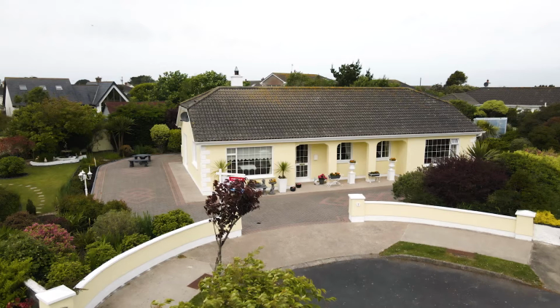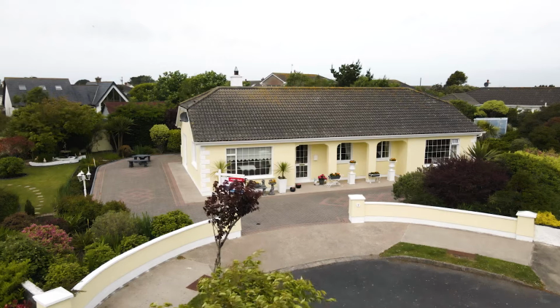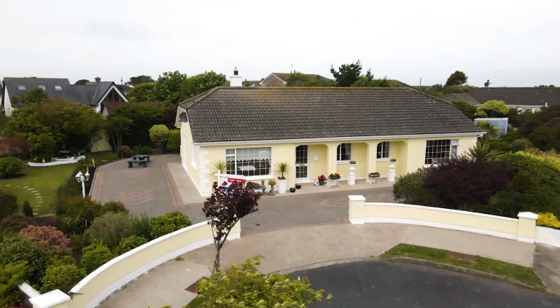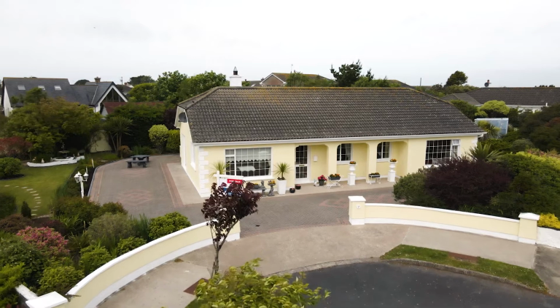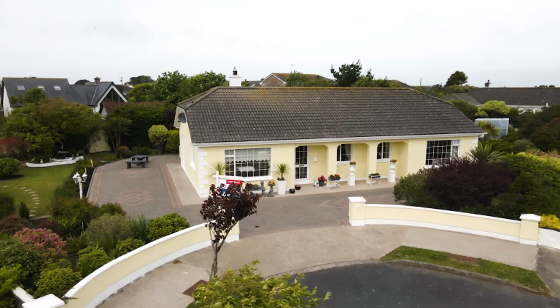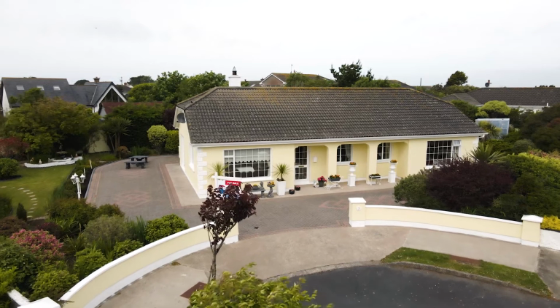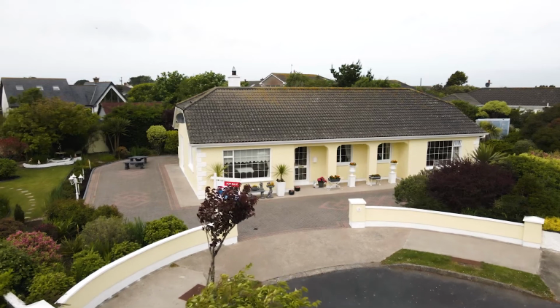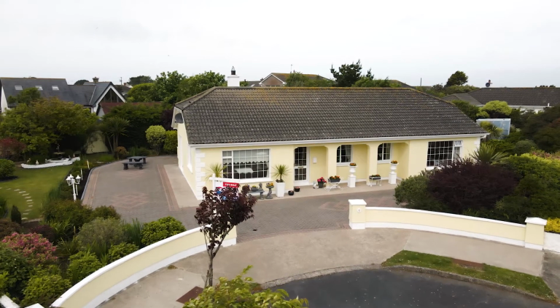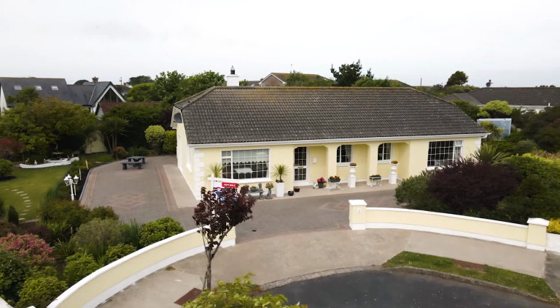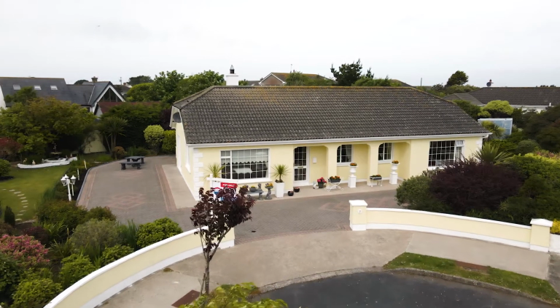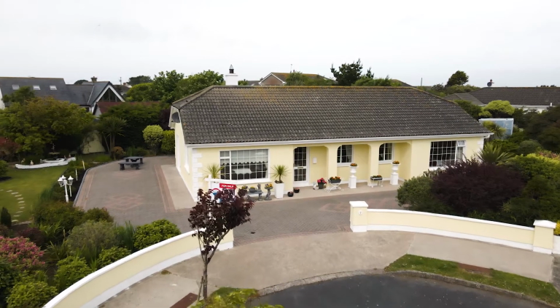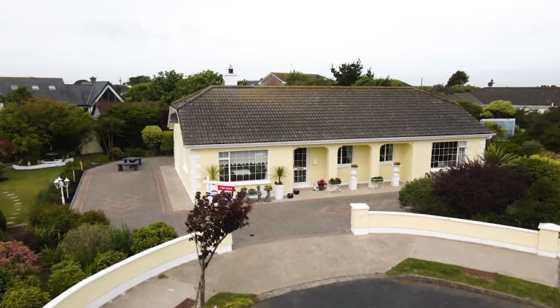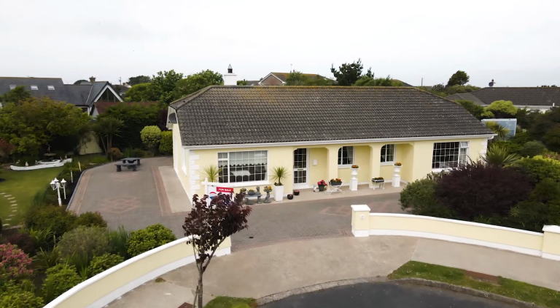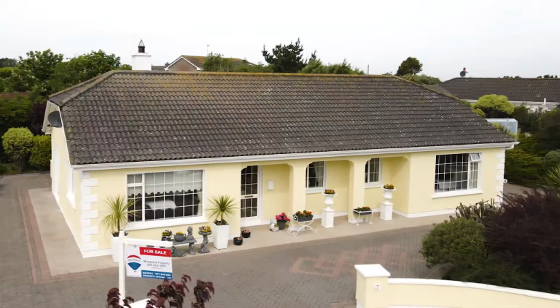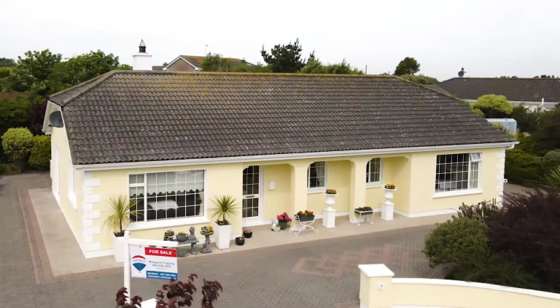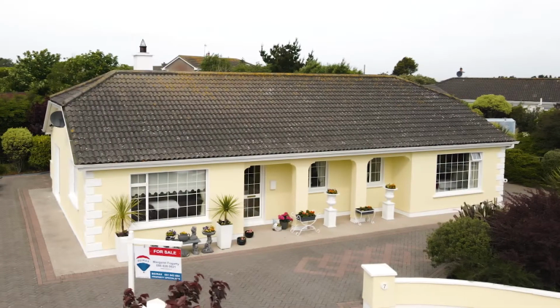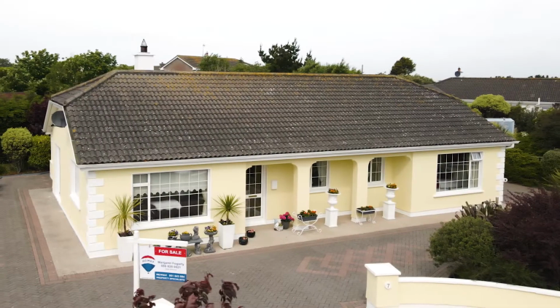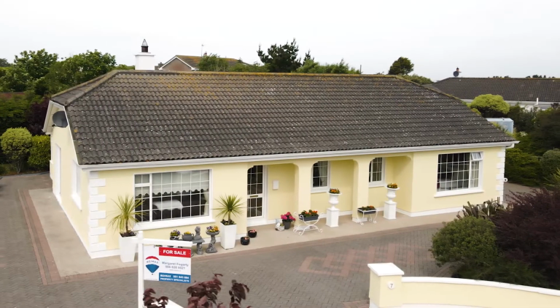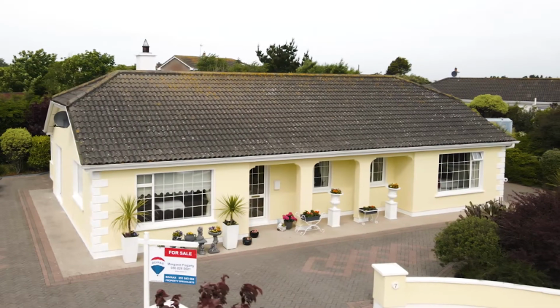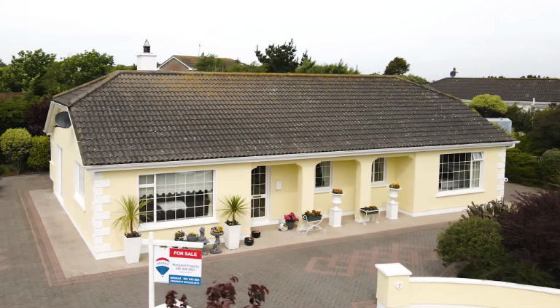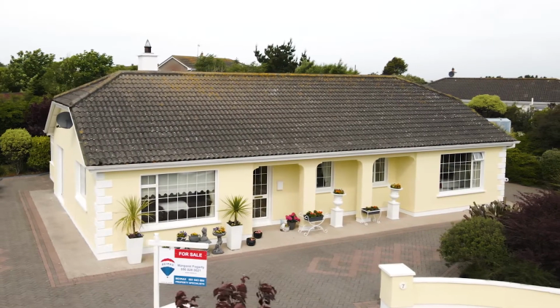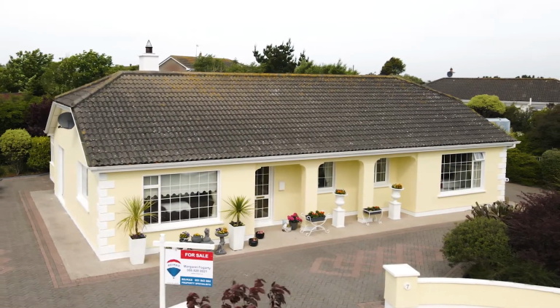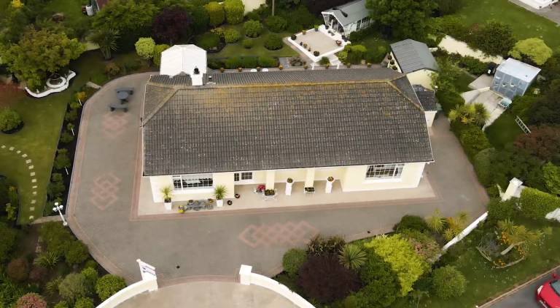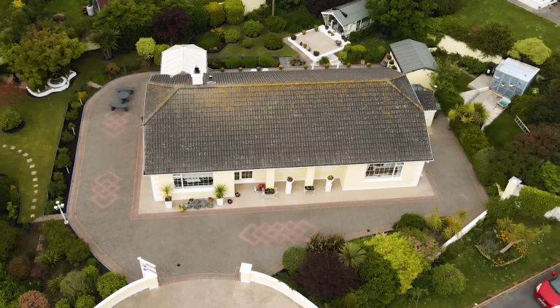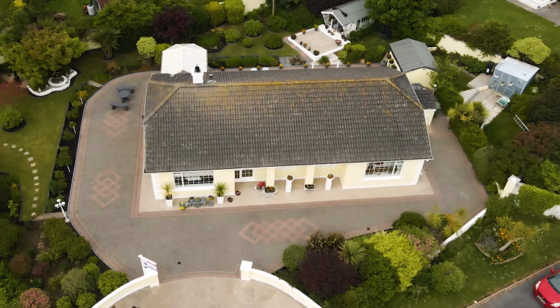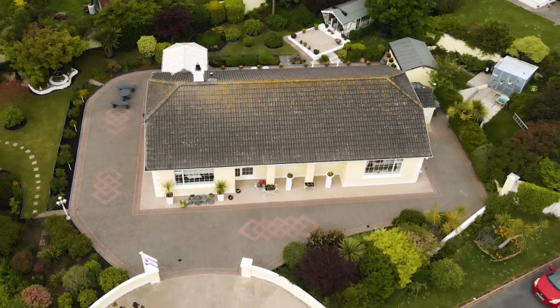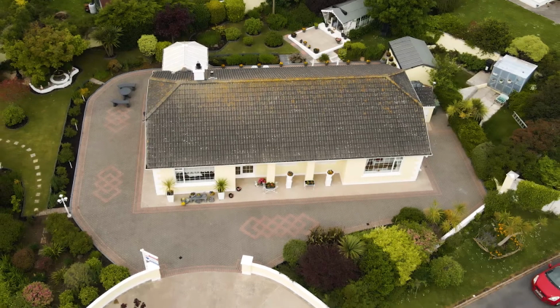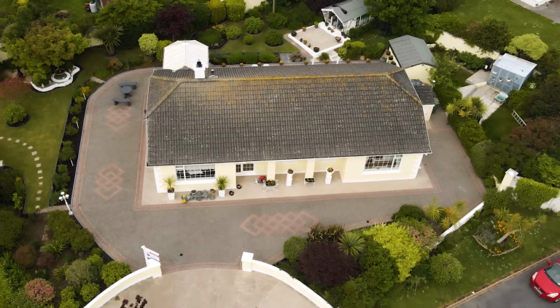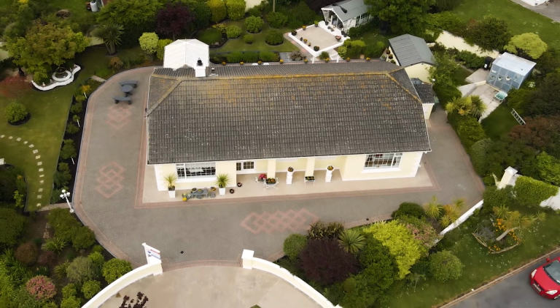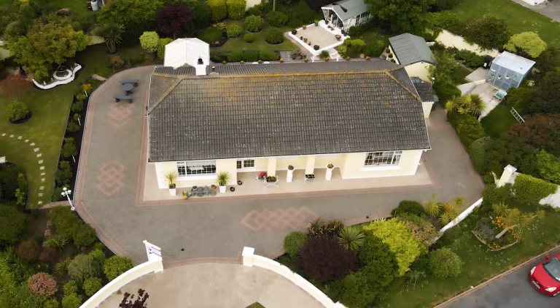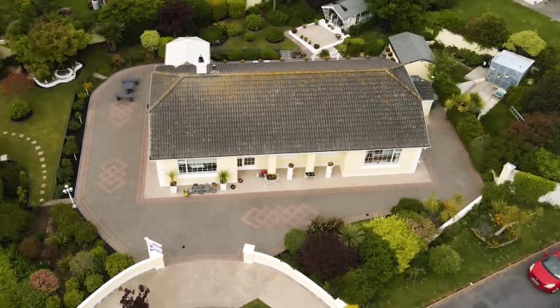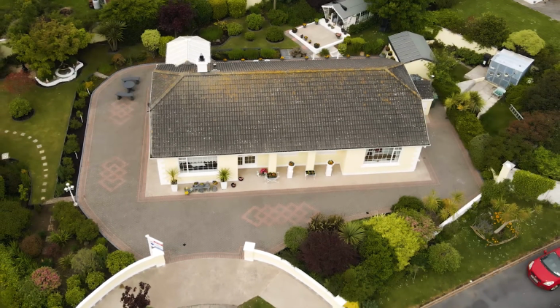Hi everybody, Jane O'Shea here from RE-MAX Team Fogarty. We're here today in Dunmore East at 7 The Hermitage.